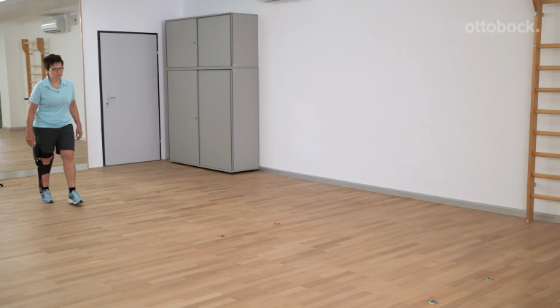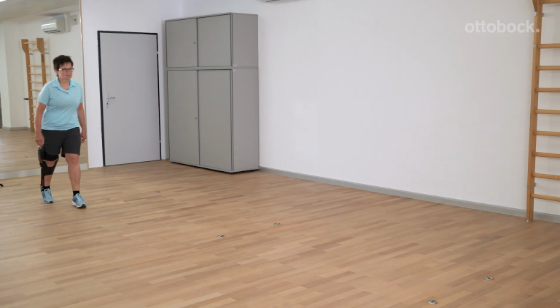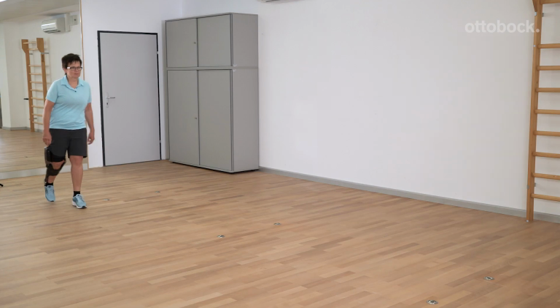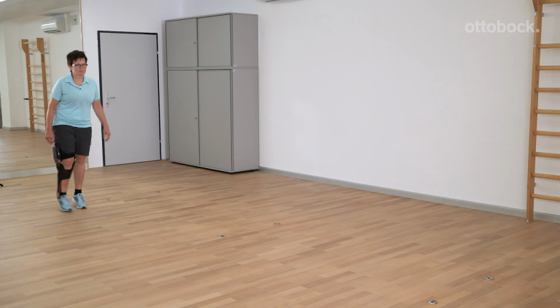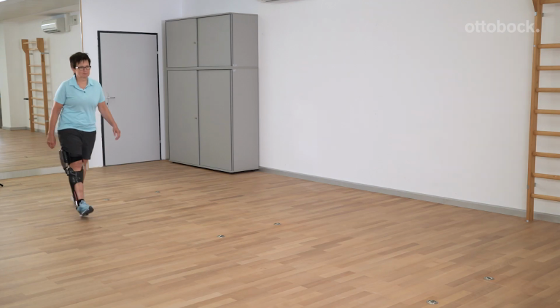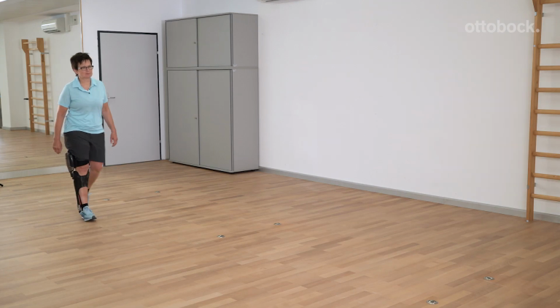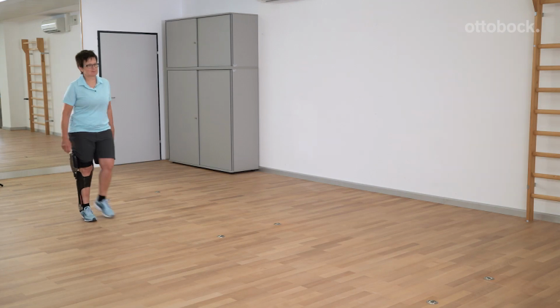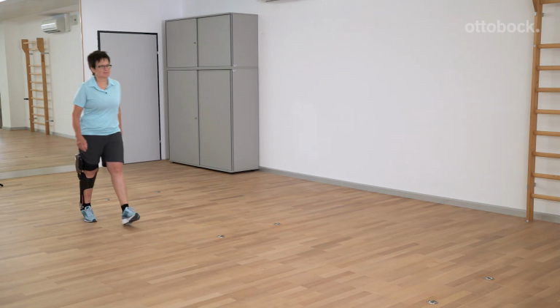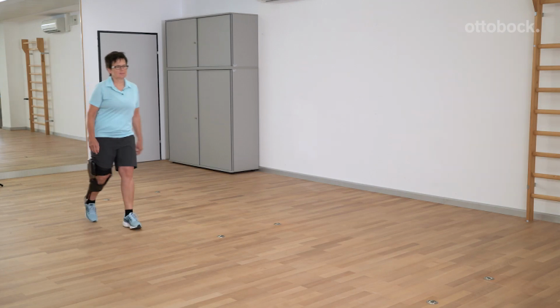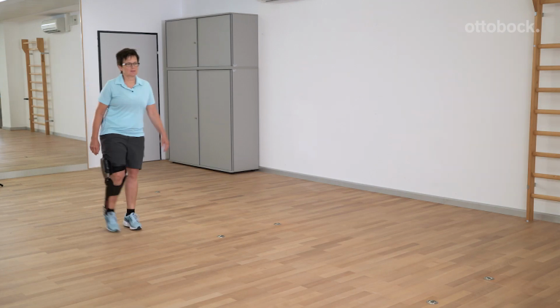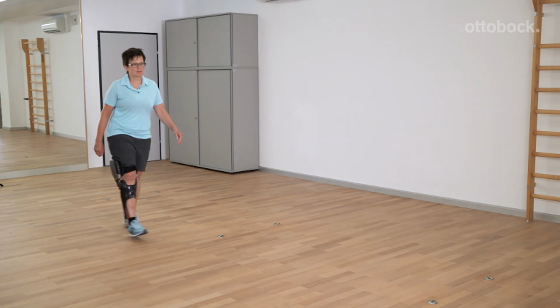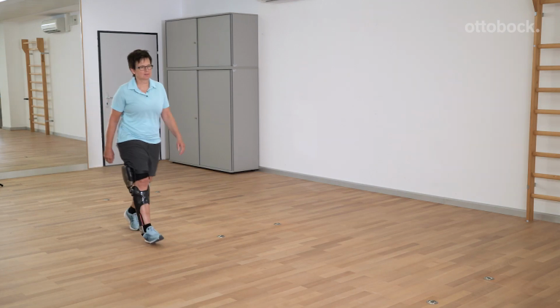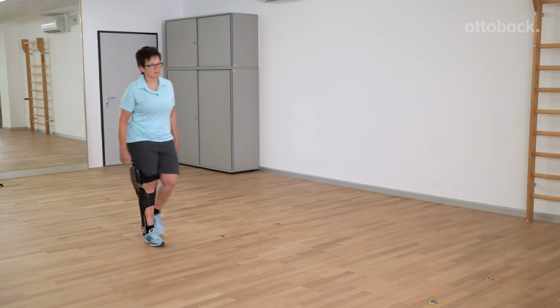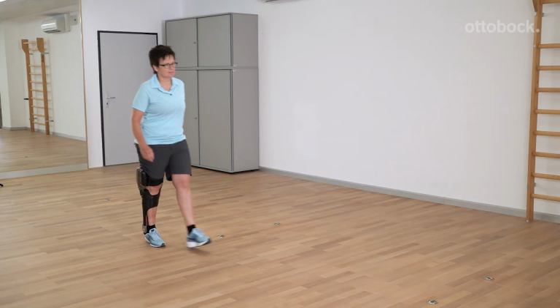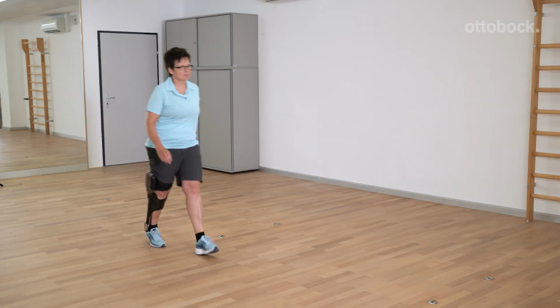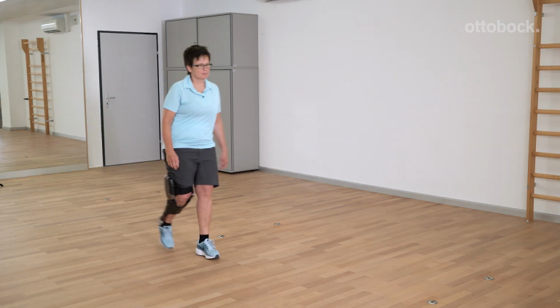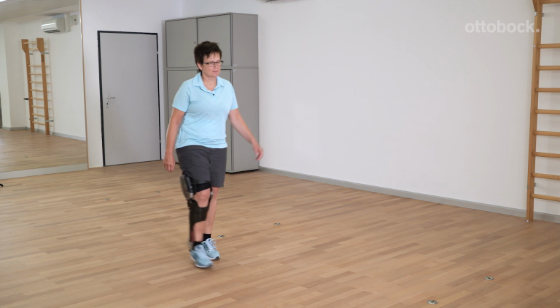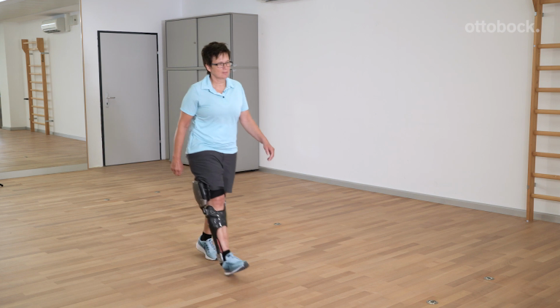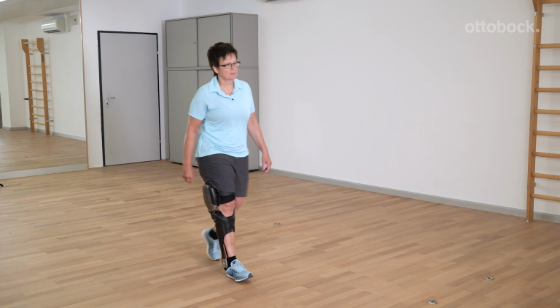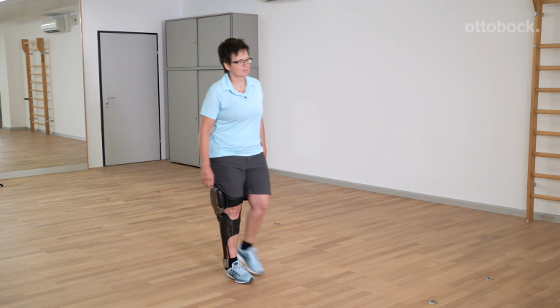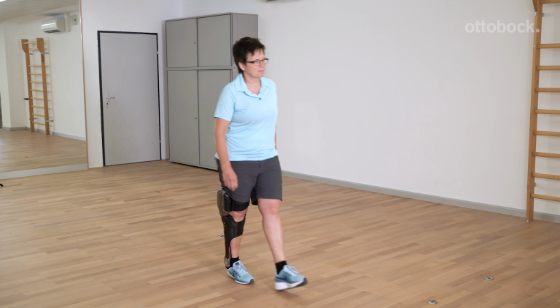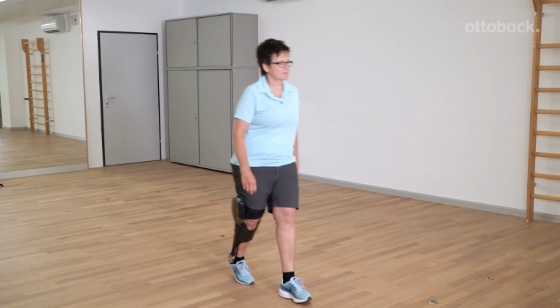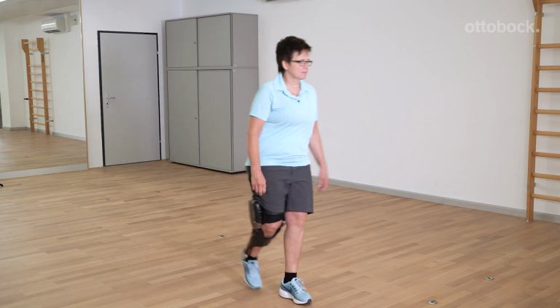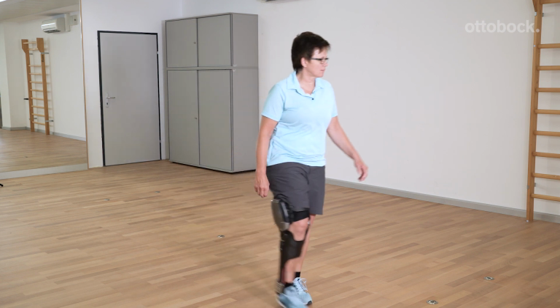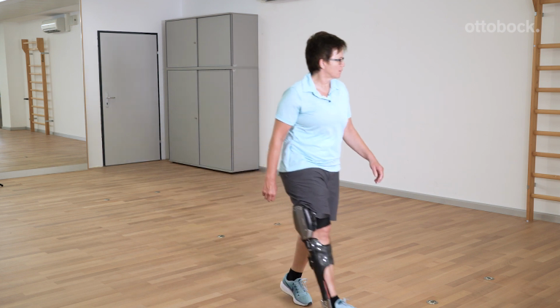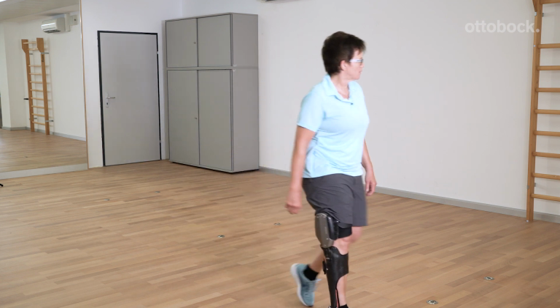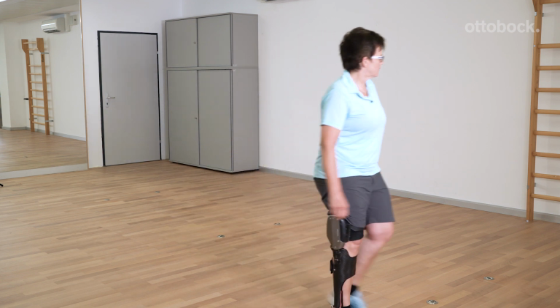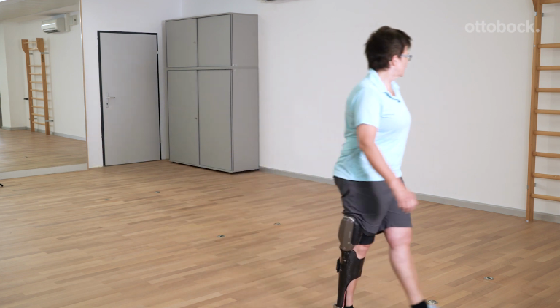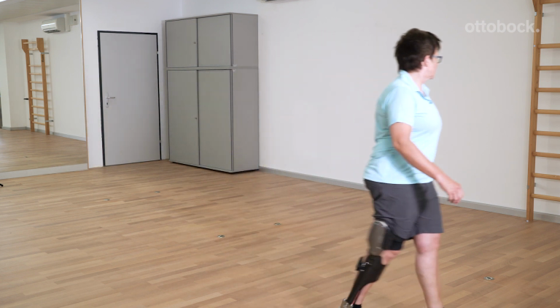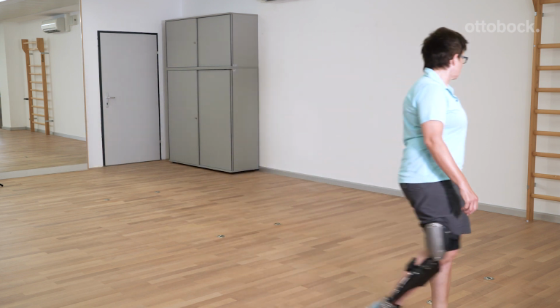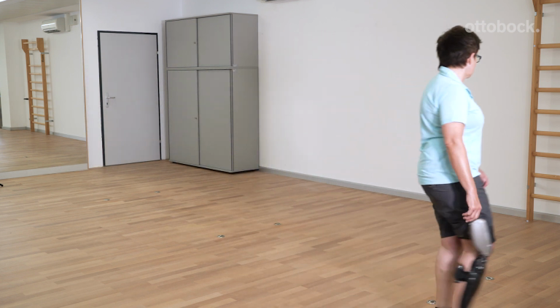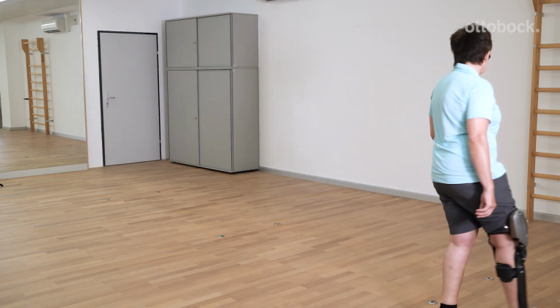The patient can practice walking without using walking aids, depending on their physical constitution.